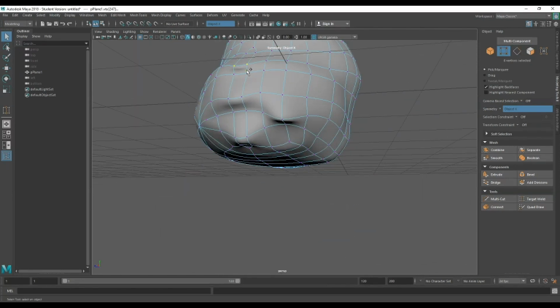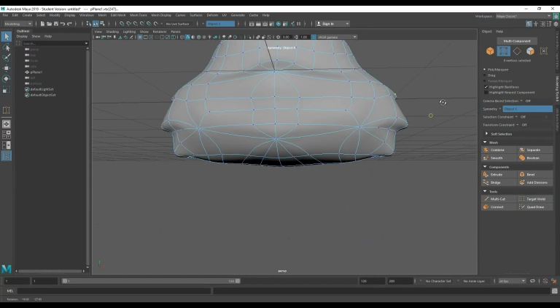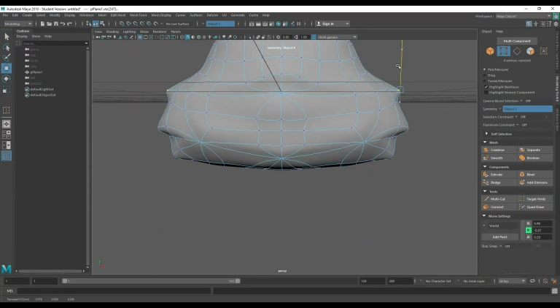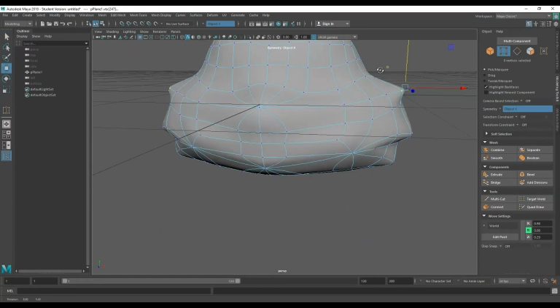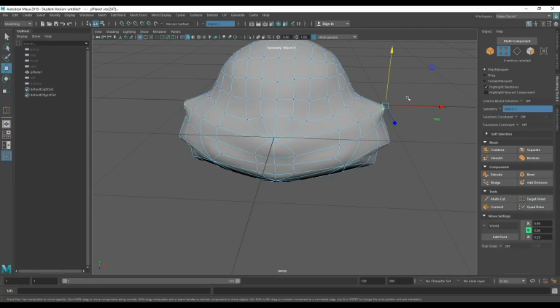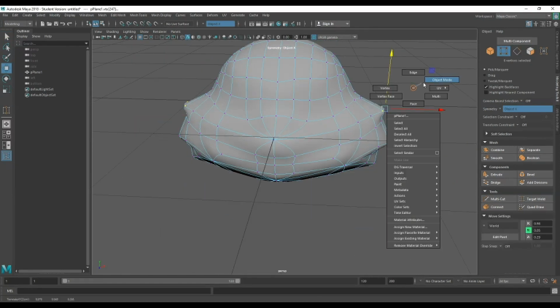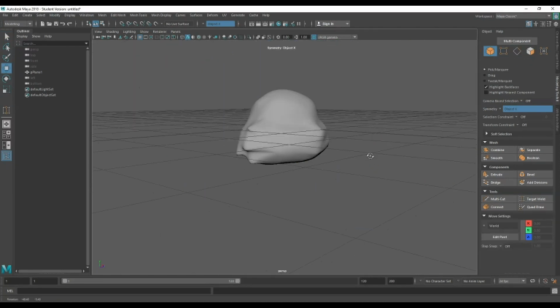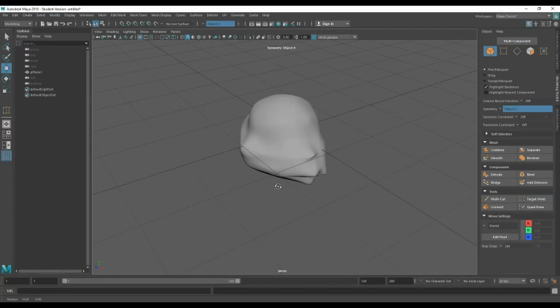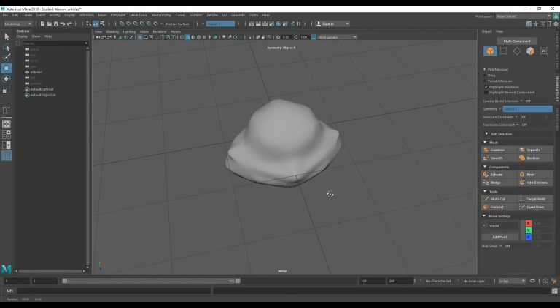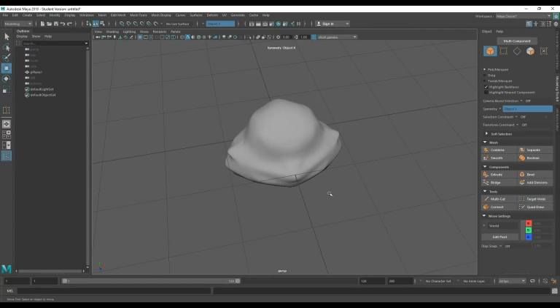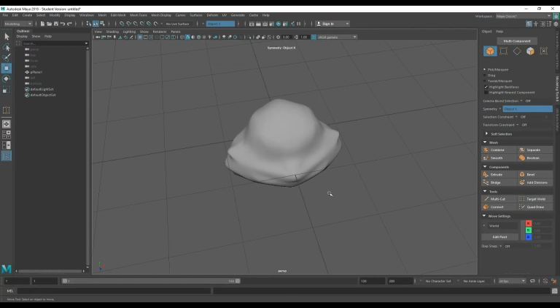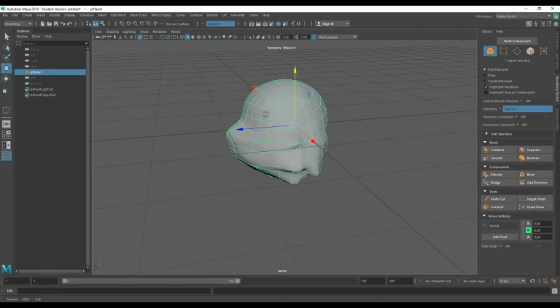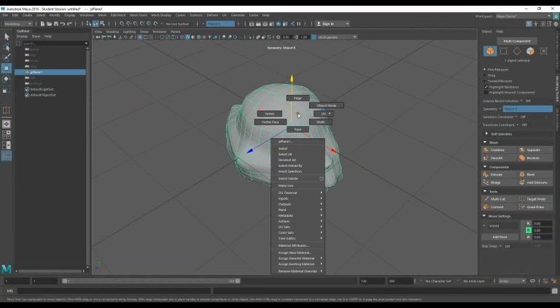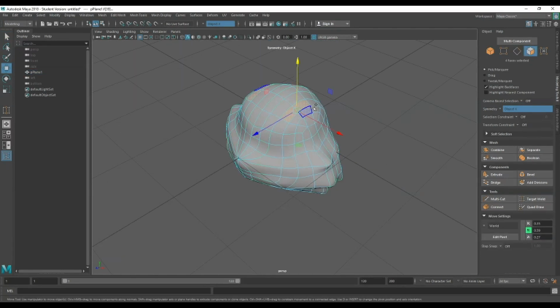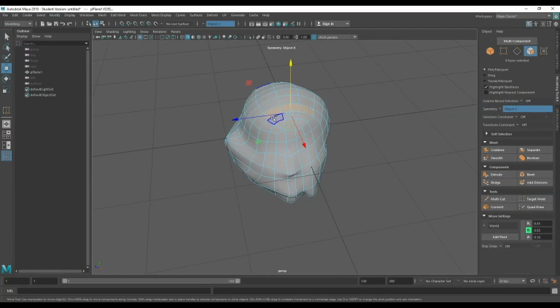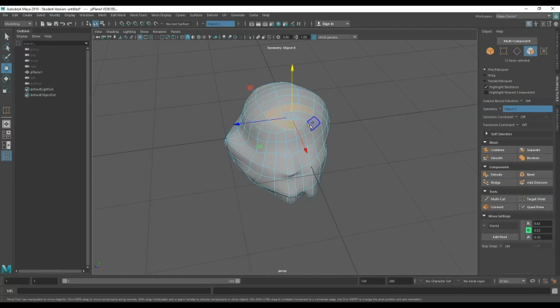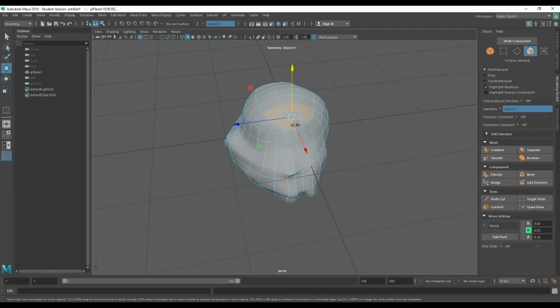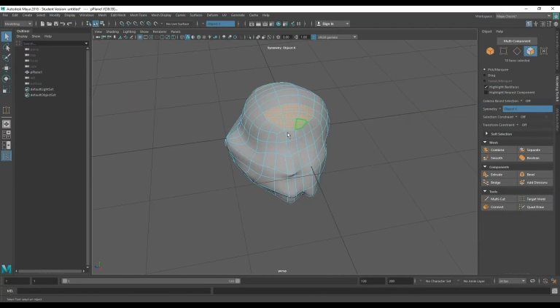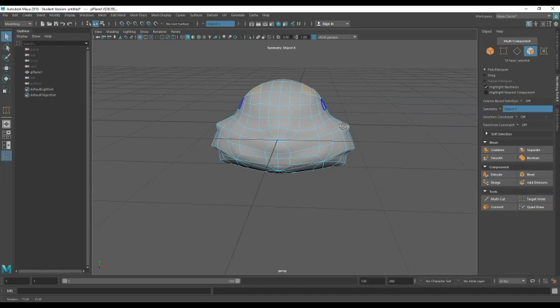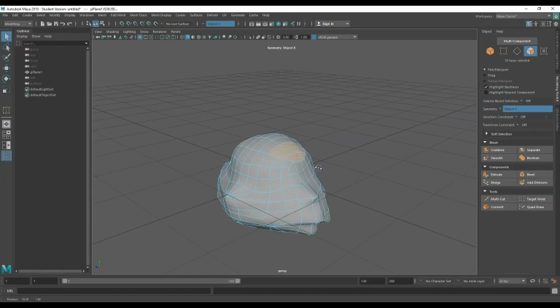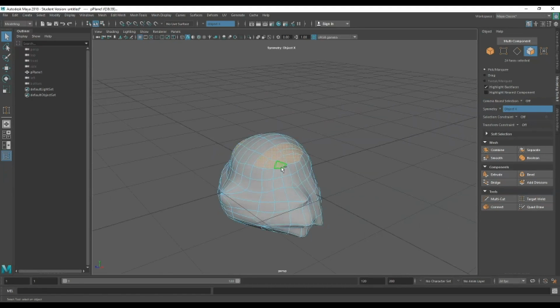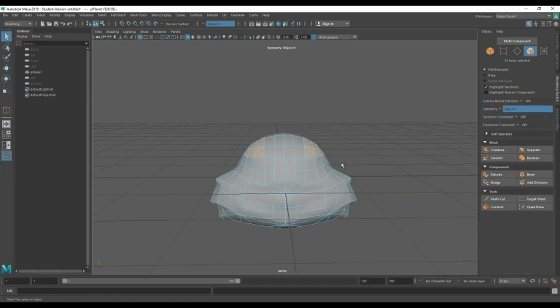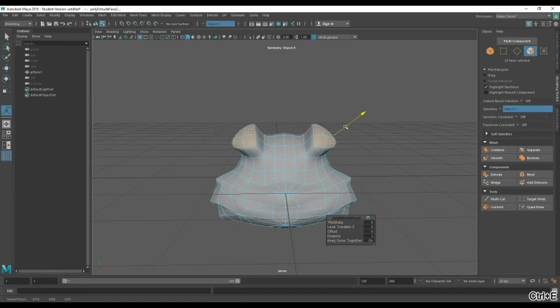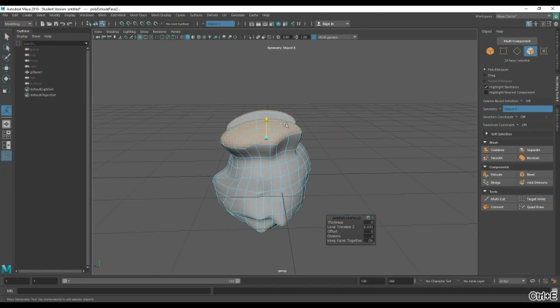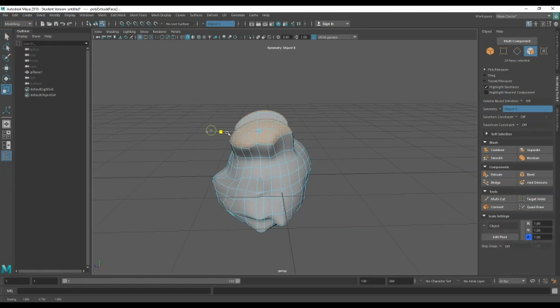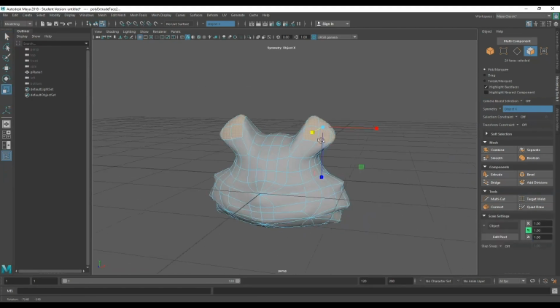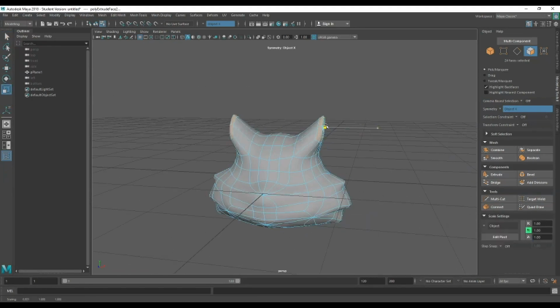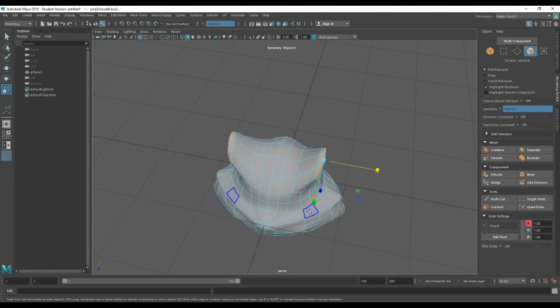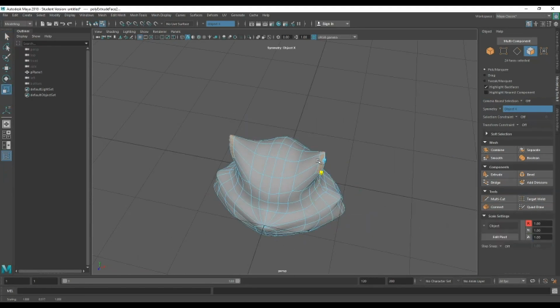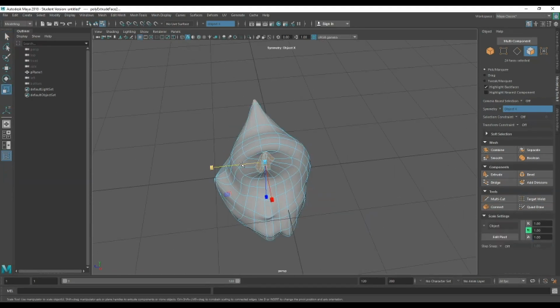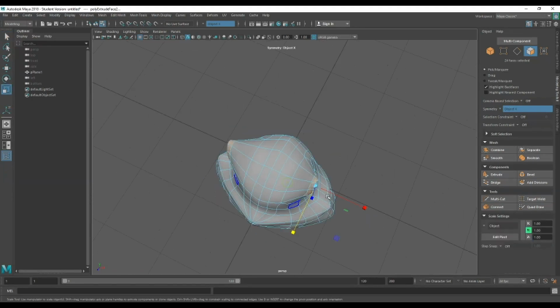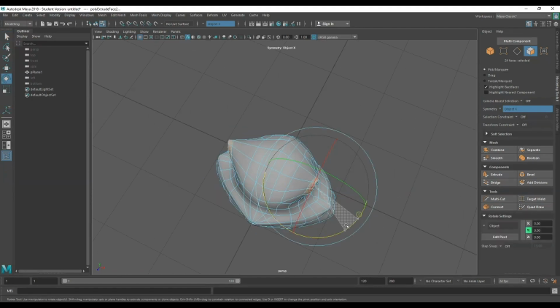Rounding it off — you can spend forever tweaking these things to whatever liking you want, but I suggest getting it to a point you're happy with and then moving on. Come back to it once you've had some time to think about it and stew a little bit. I think this is looking pretty good so far. I'm gonna tweak the head a bit more, but actually what I'm going to do is add the ears.